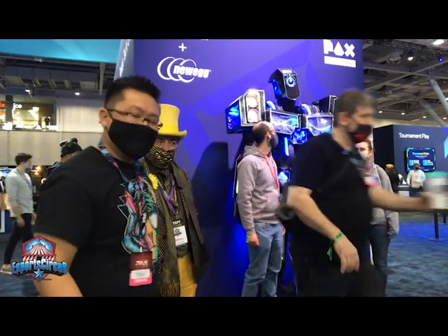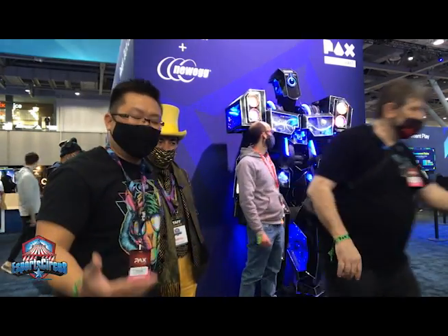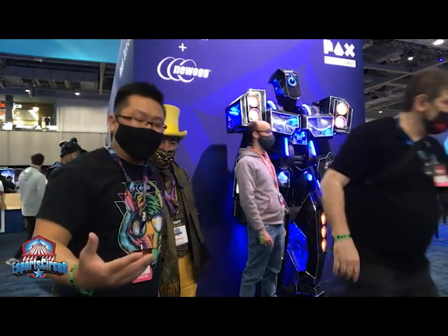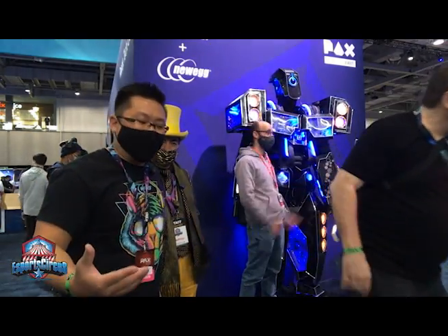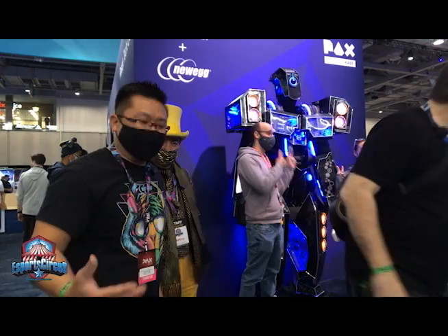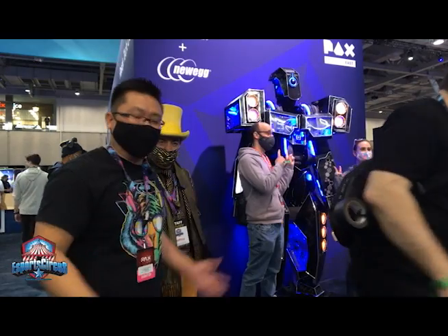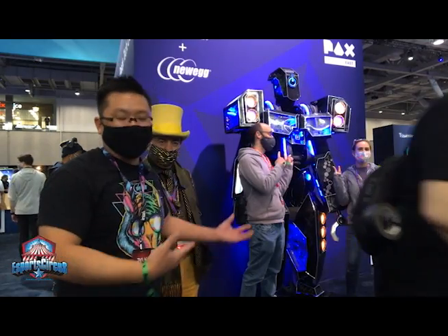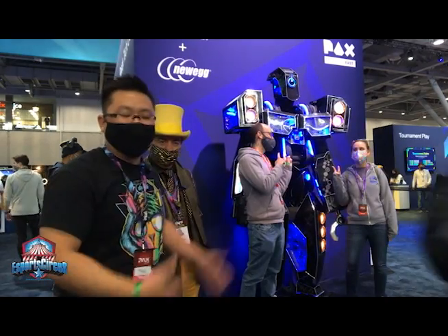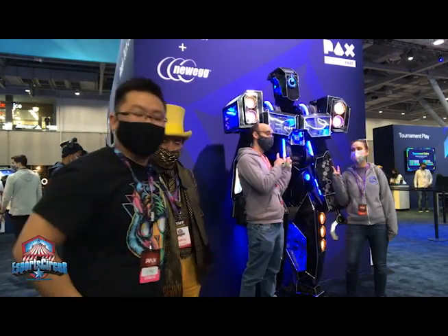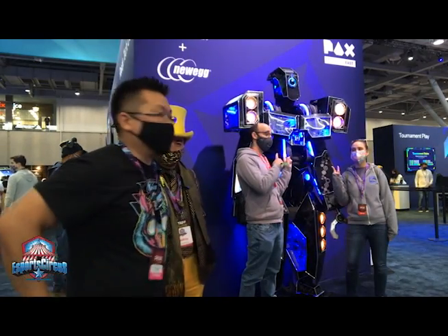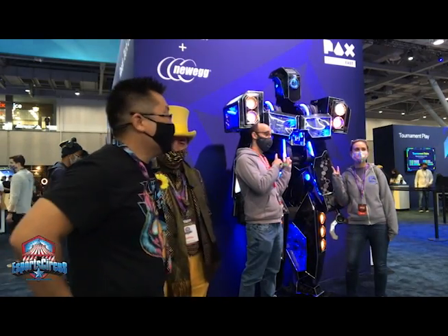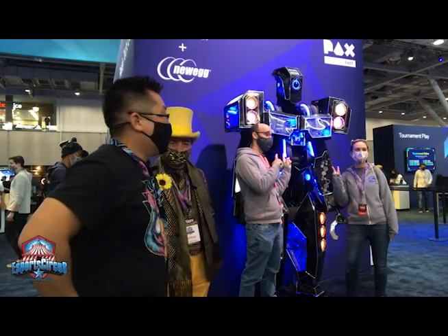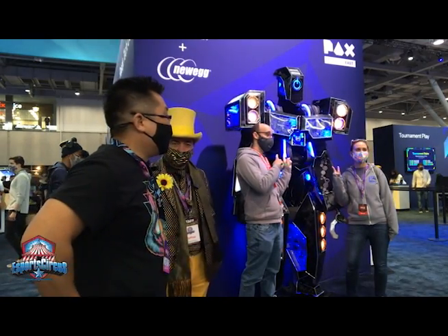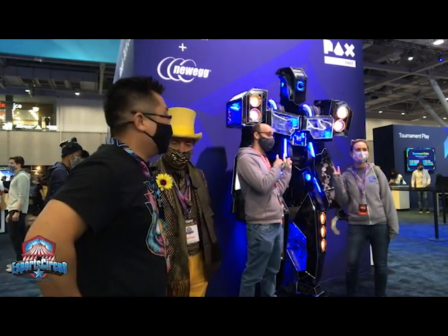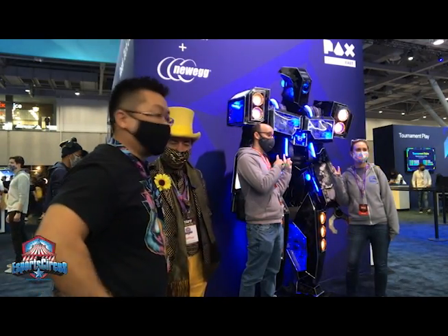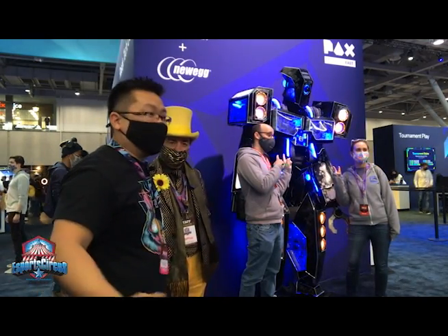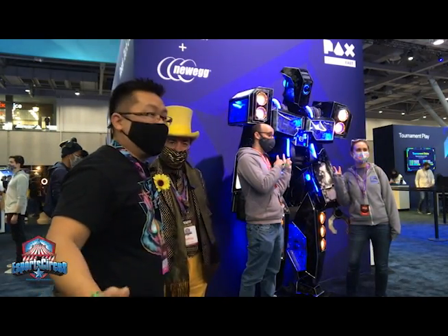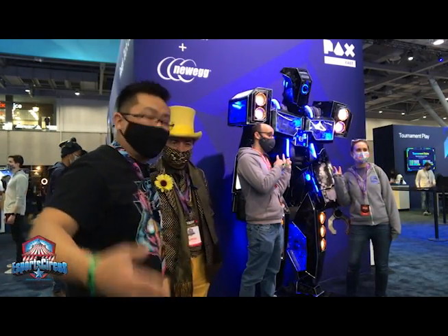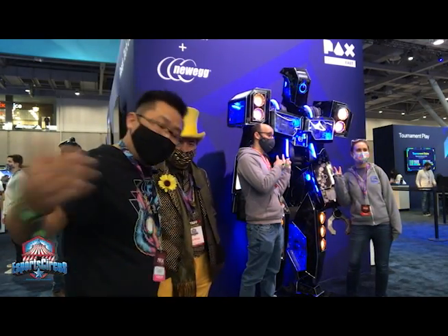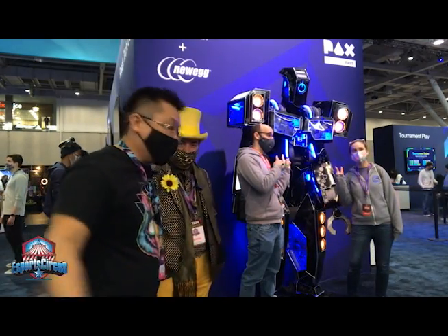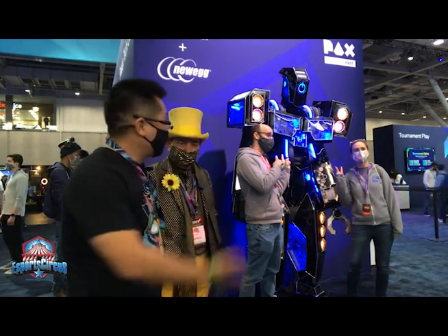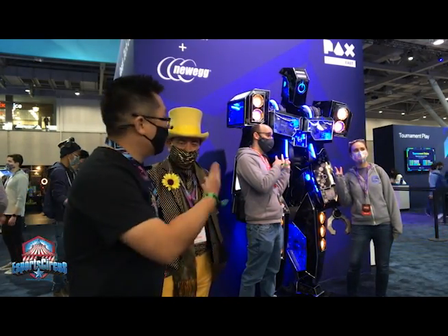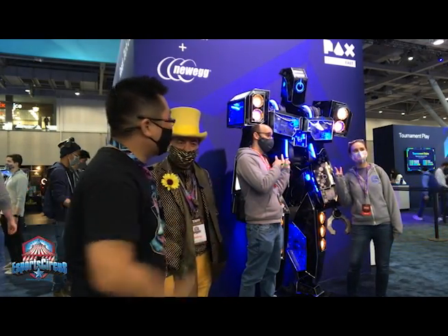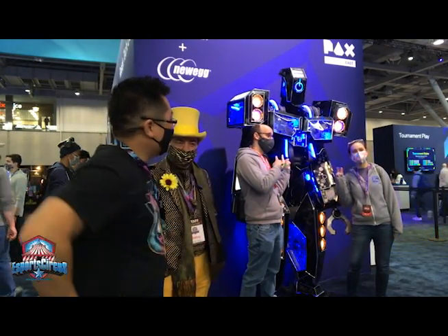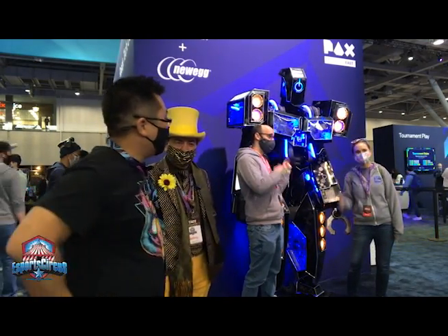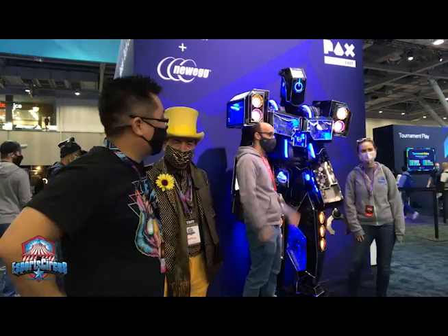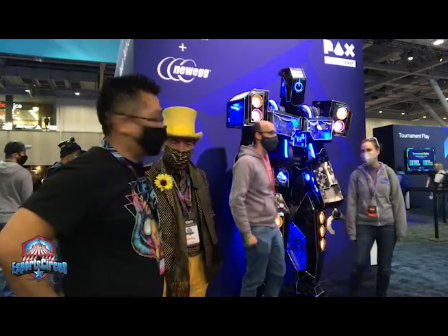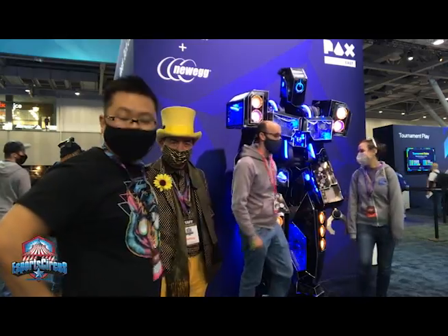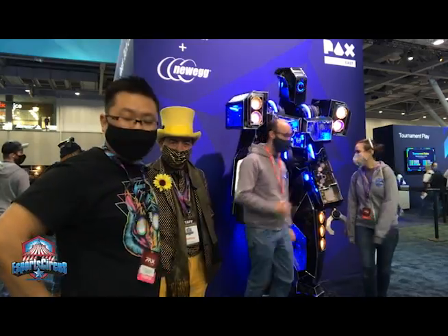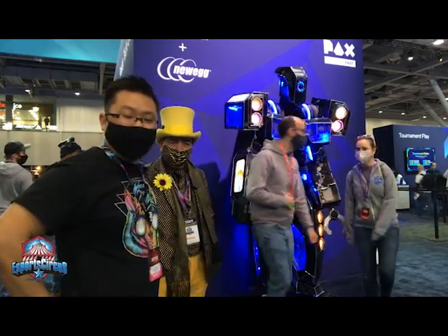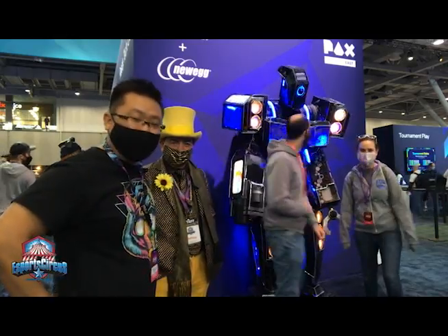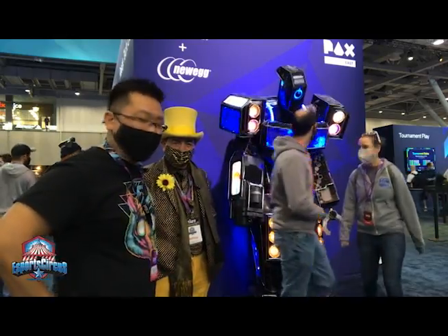So we're here at PAX East showing it off, and I'm just excited to have all the fans come in, take pictures, and interact with it.